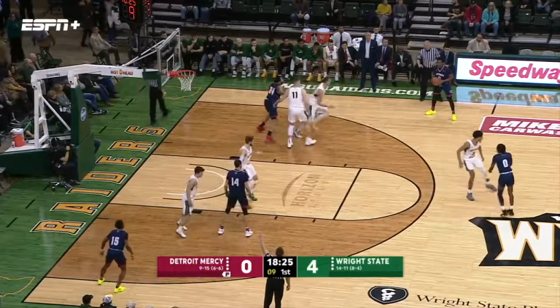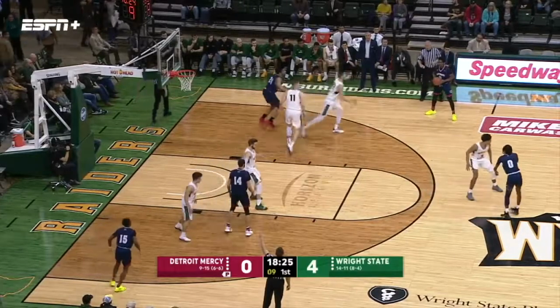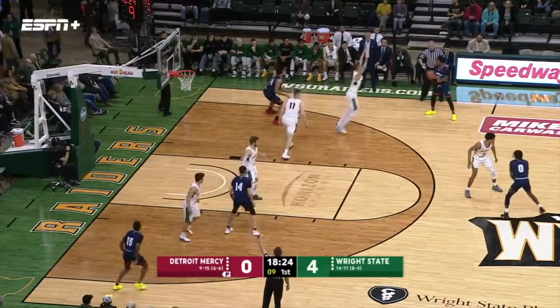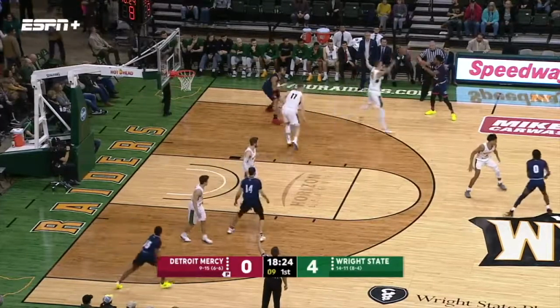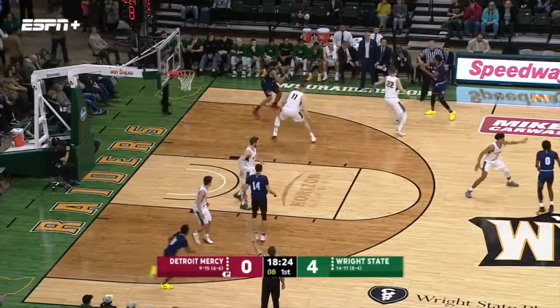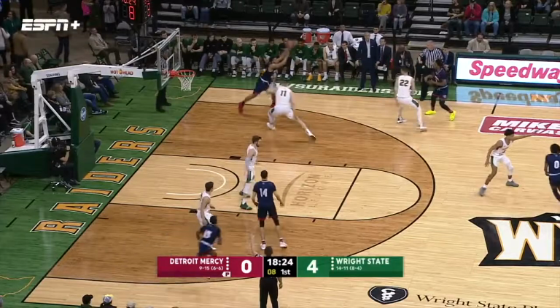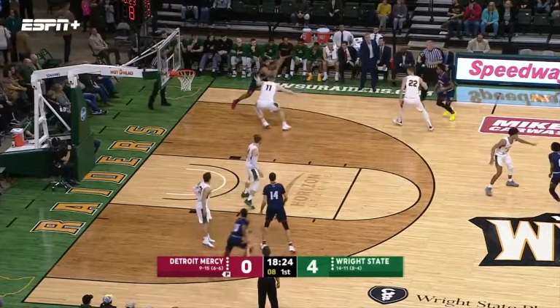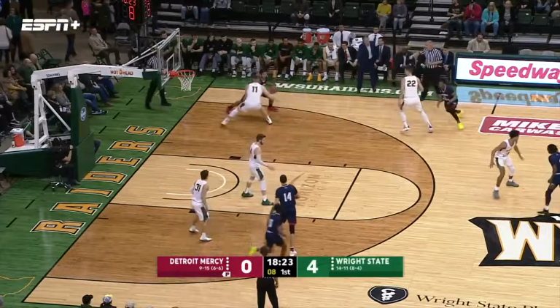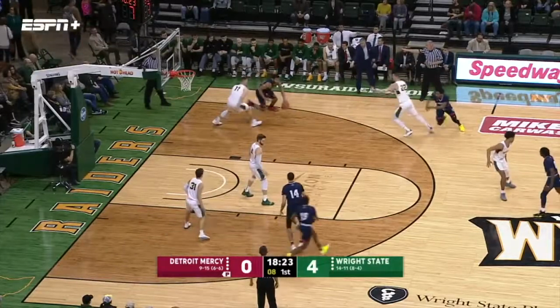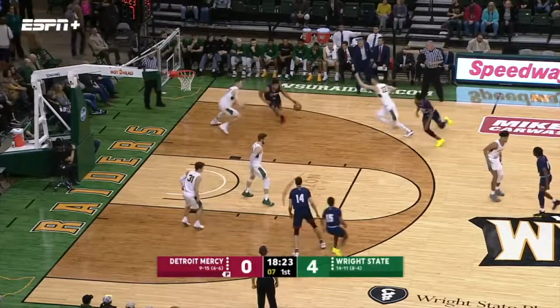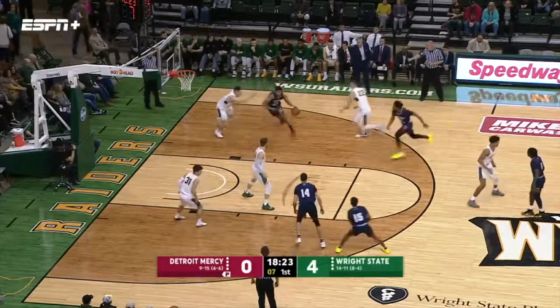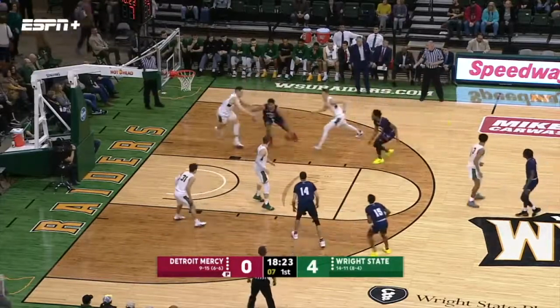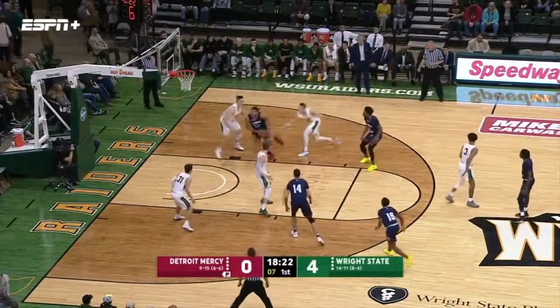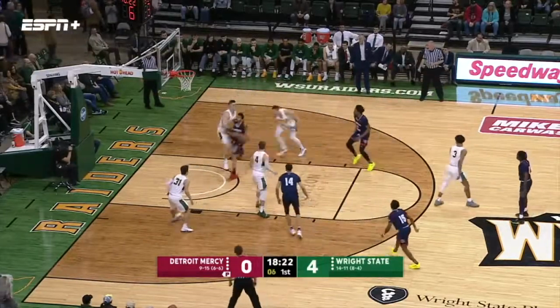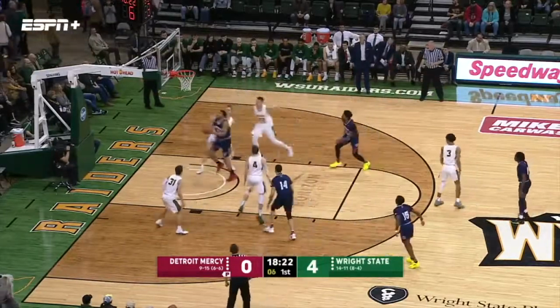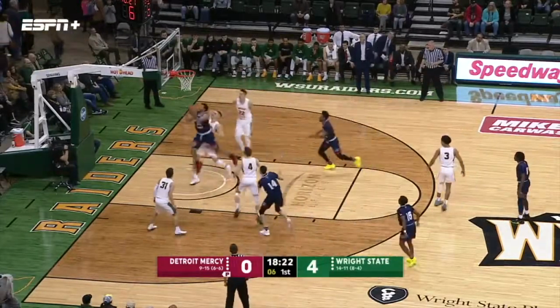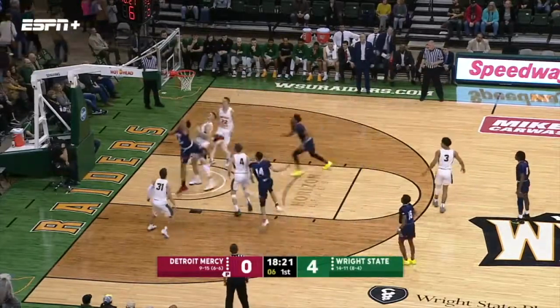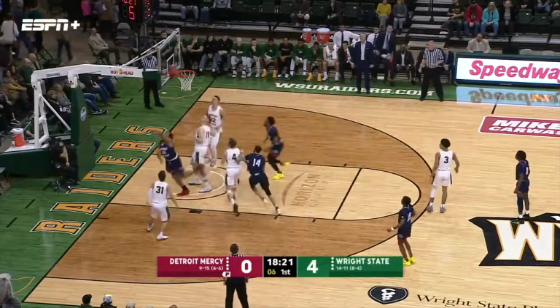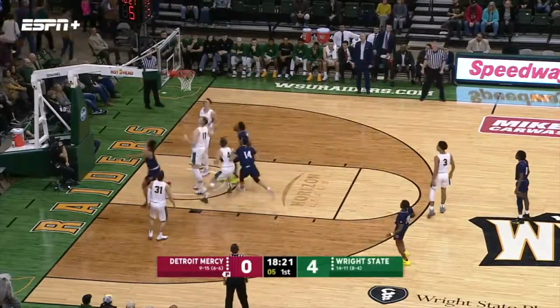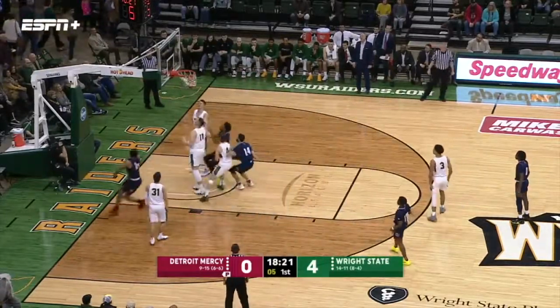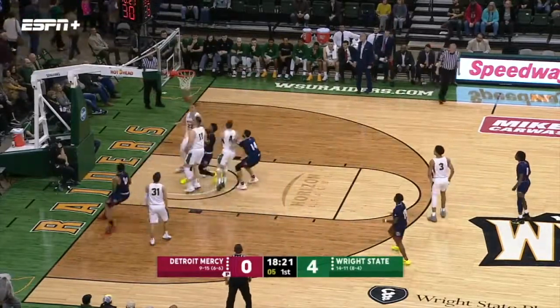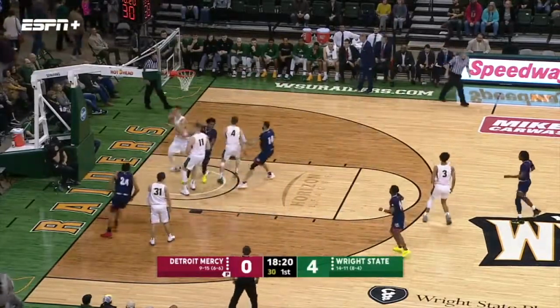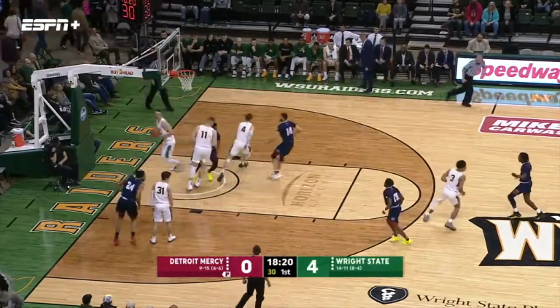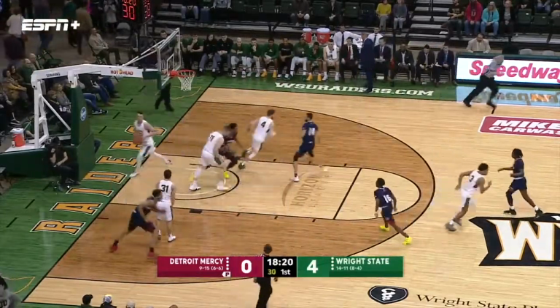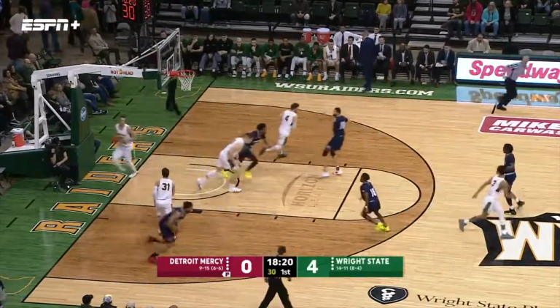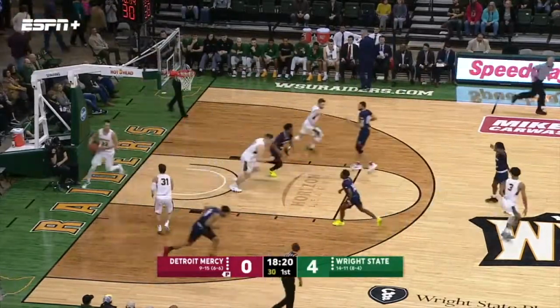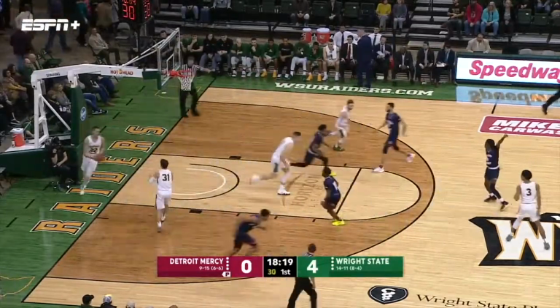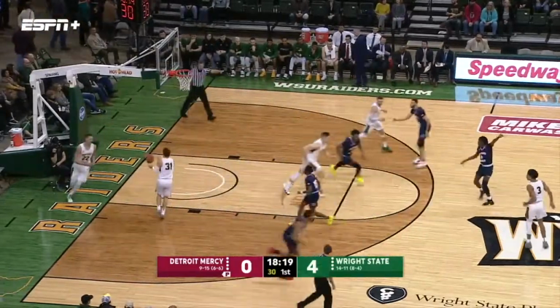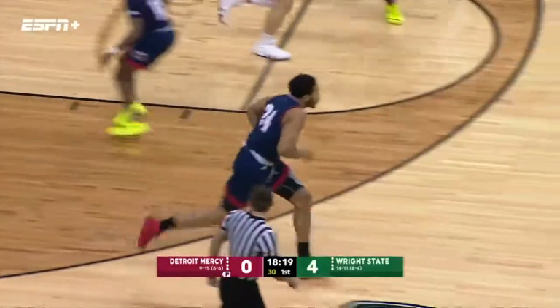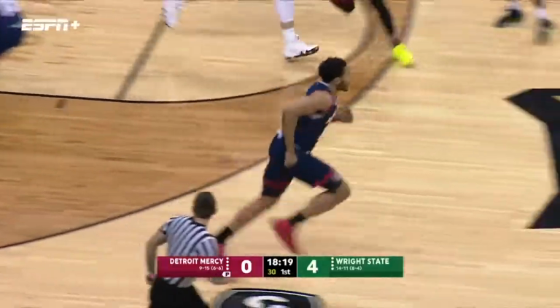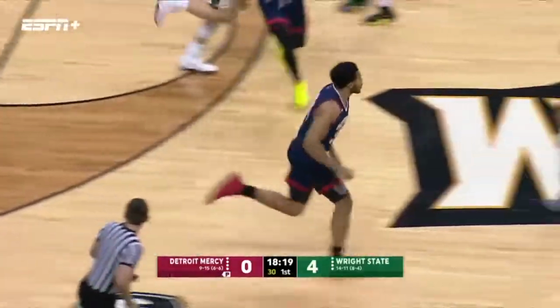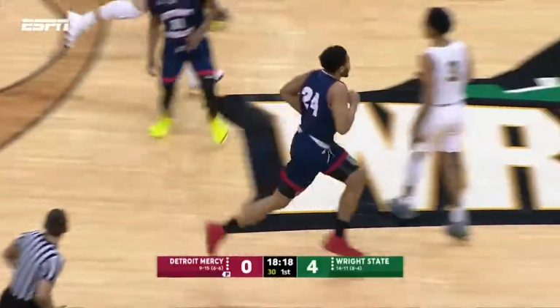Hamrick still with the basketball. Now he finds Curry taking the ball to the bucket. His reverse layup is good. And Wright State's lead now is 4-2.